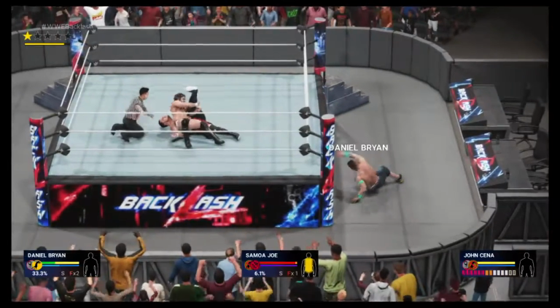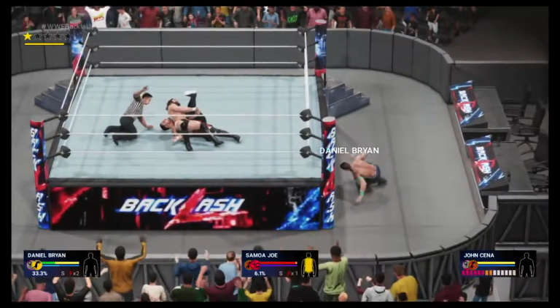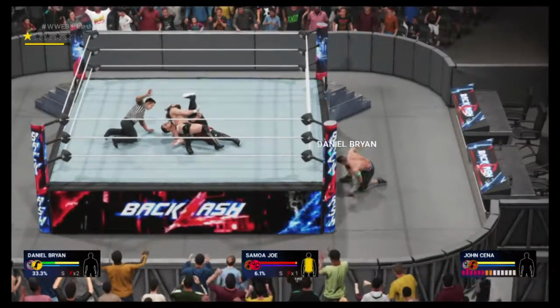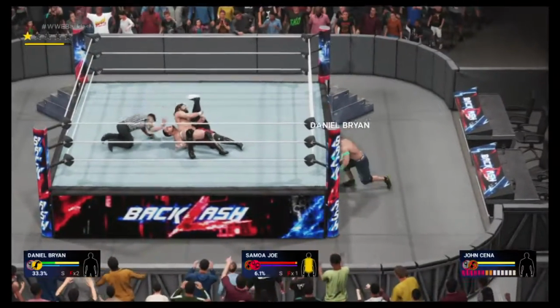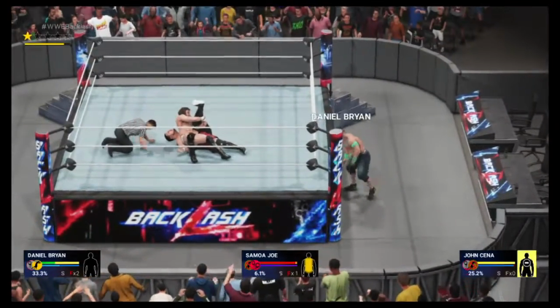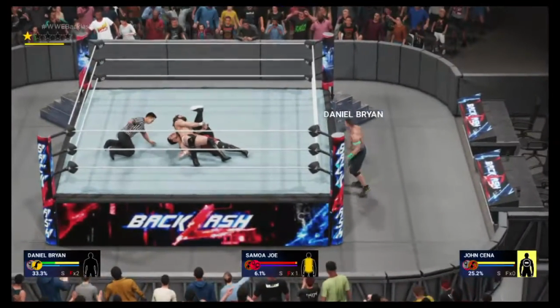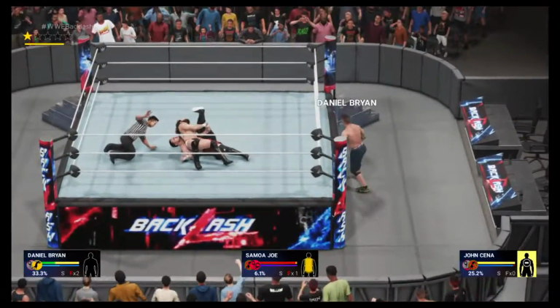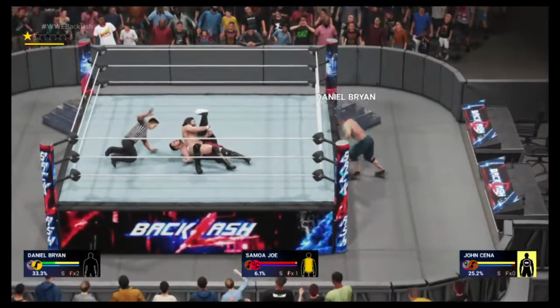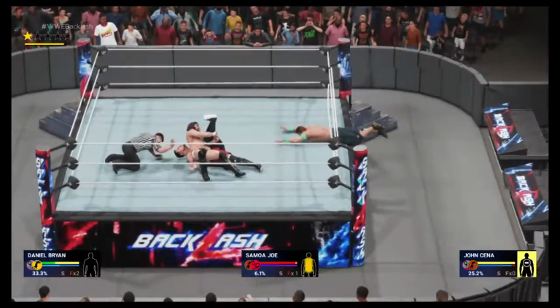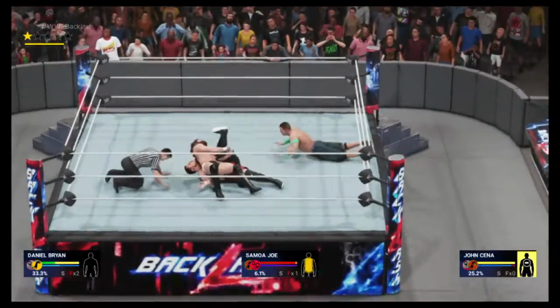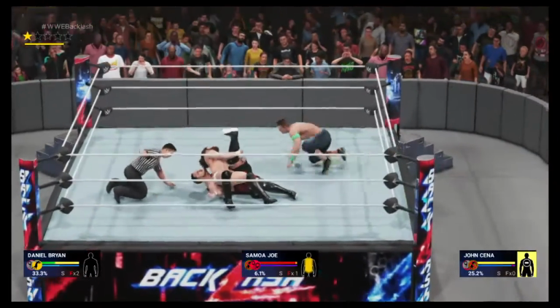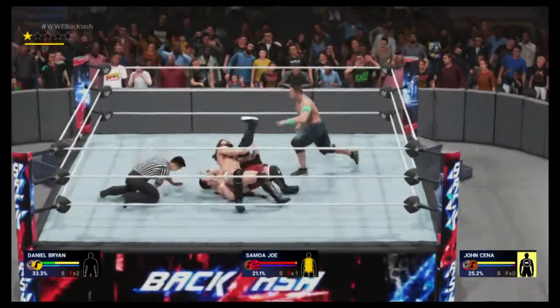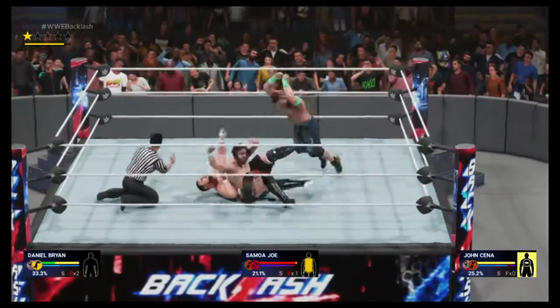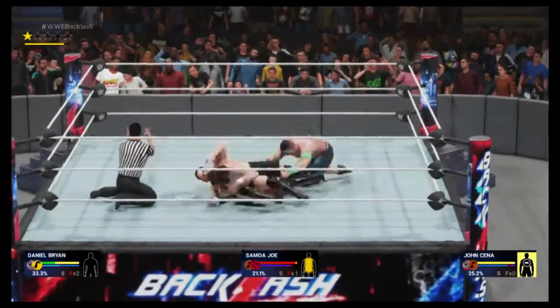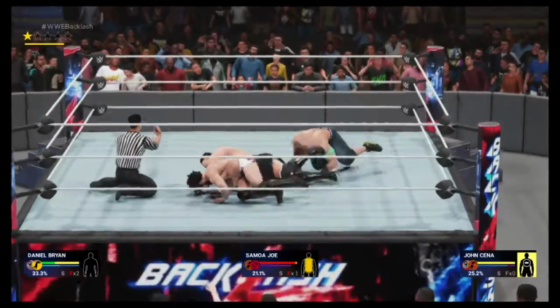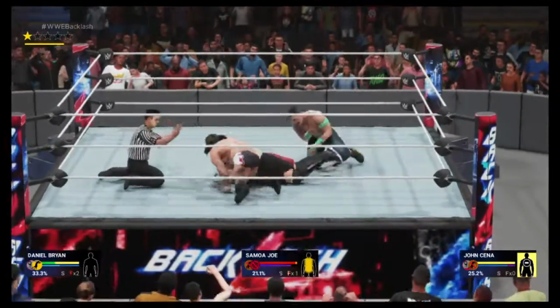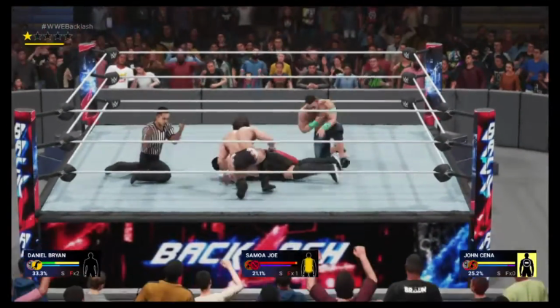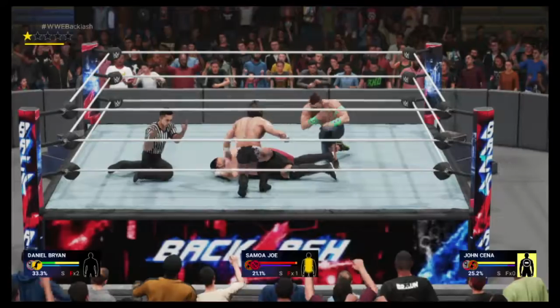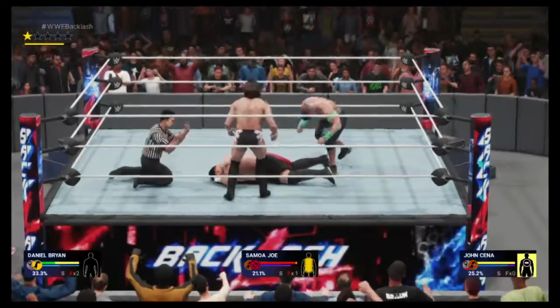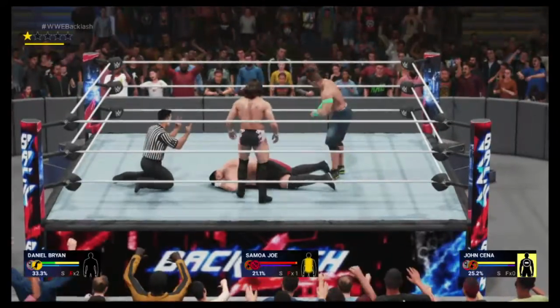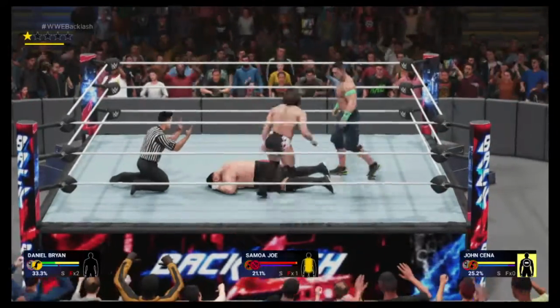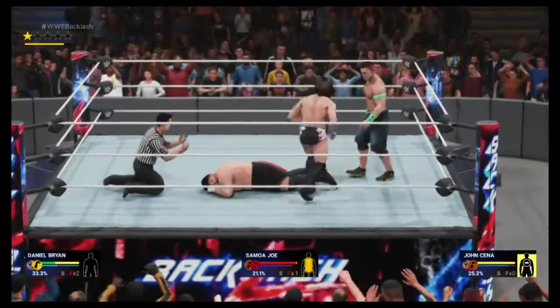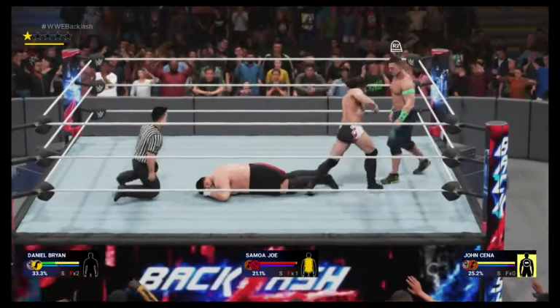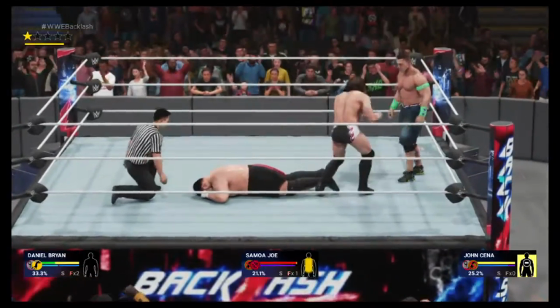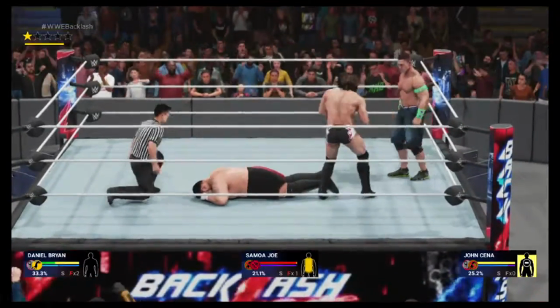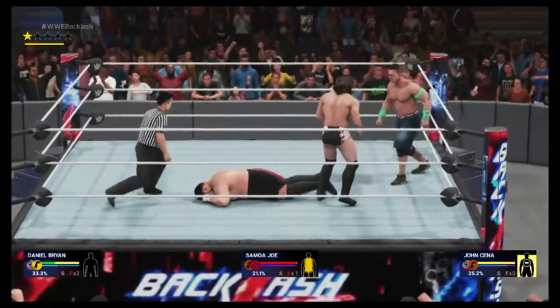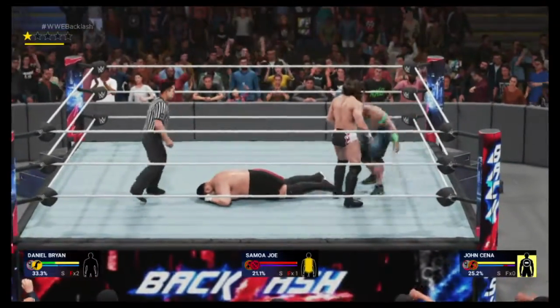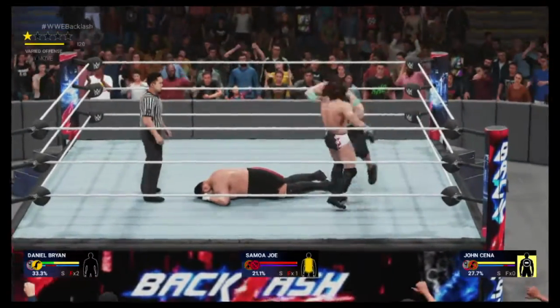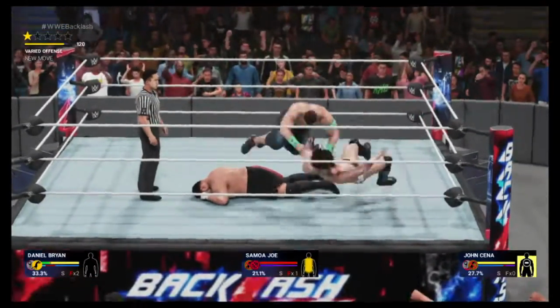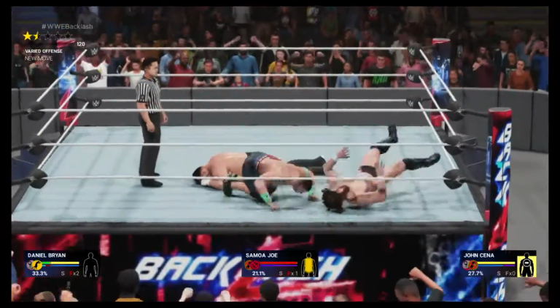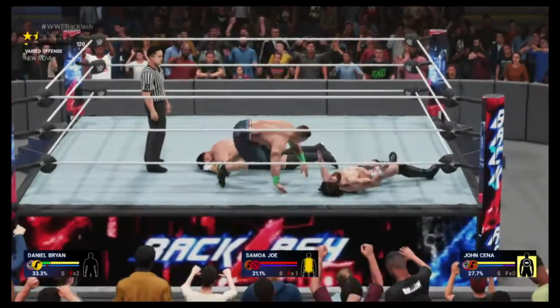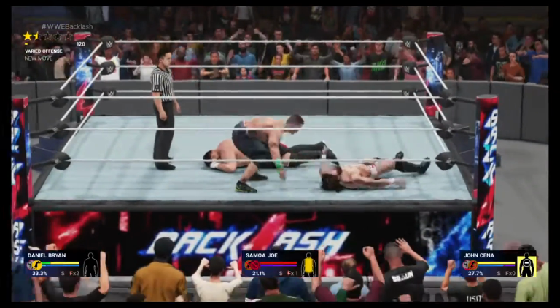He's got him covered. One, two, three — kick out. It's gonna take more than that to keep him down. Shoulder tackle.